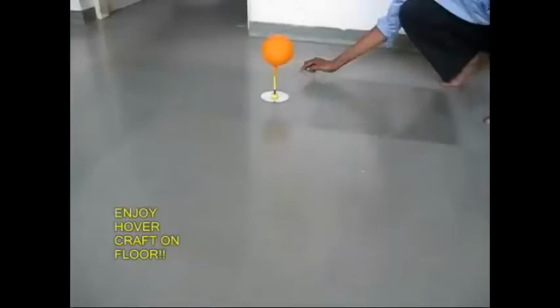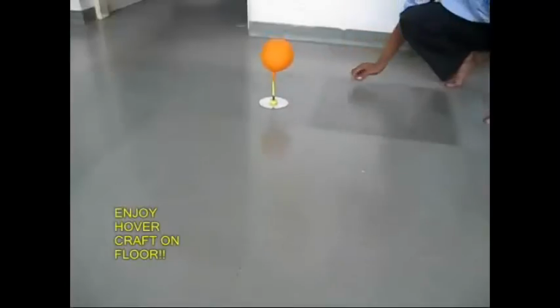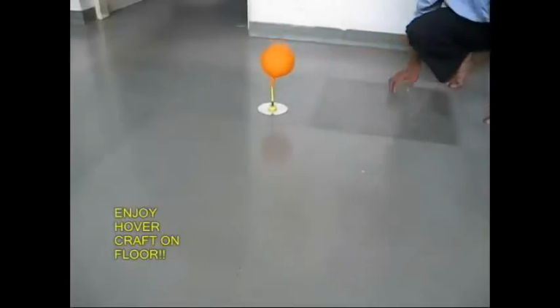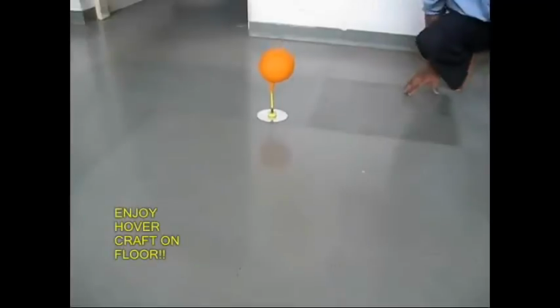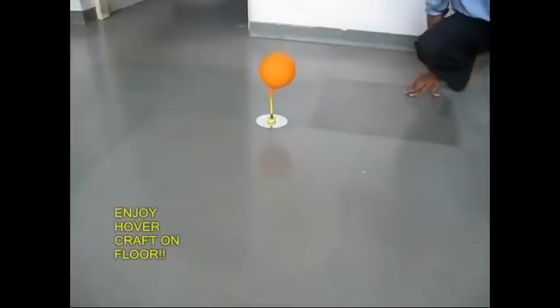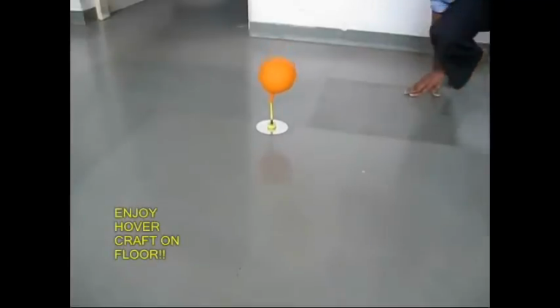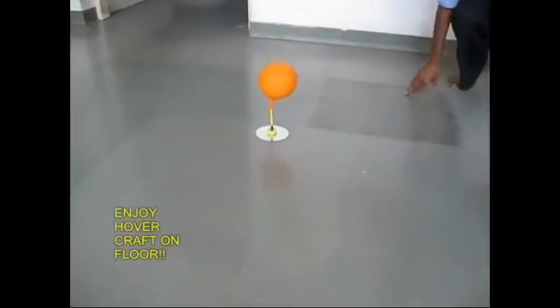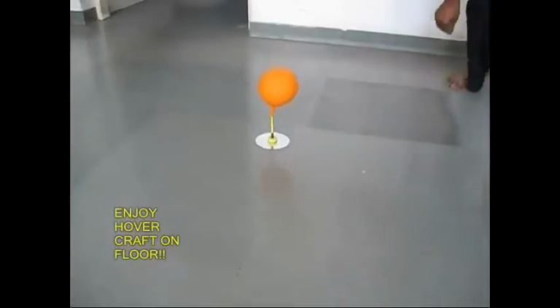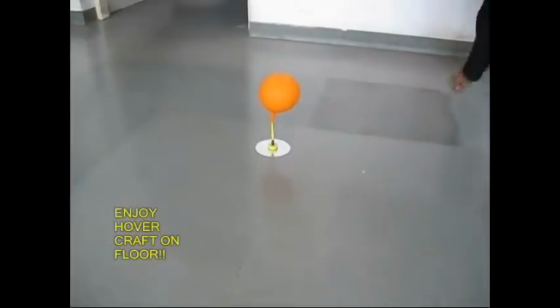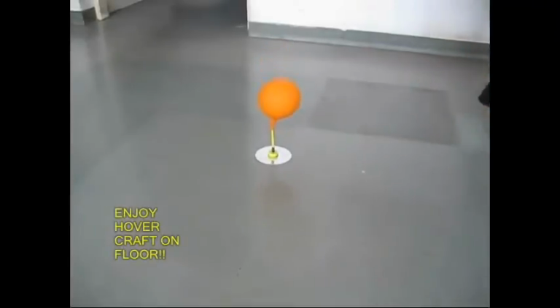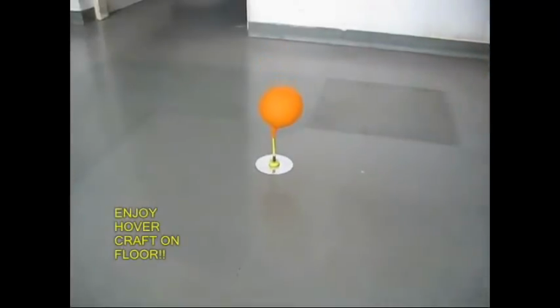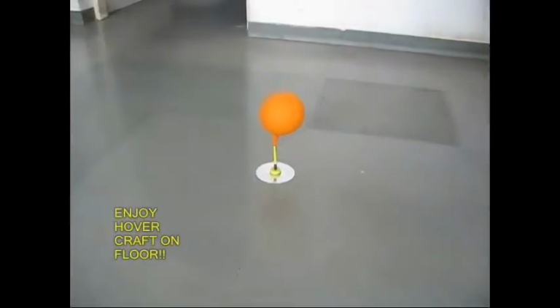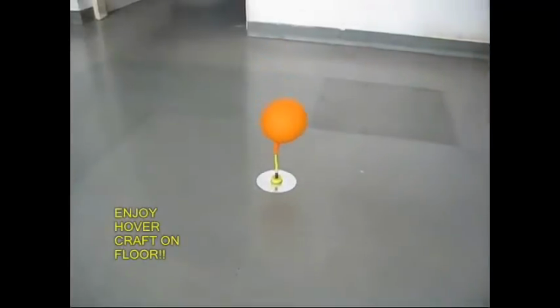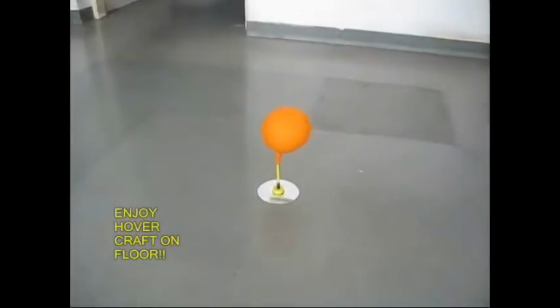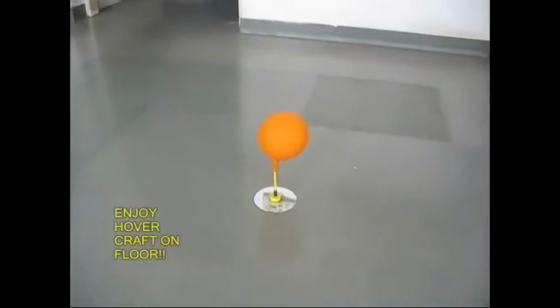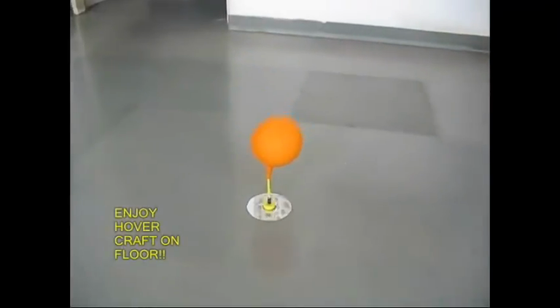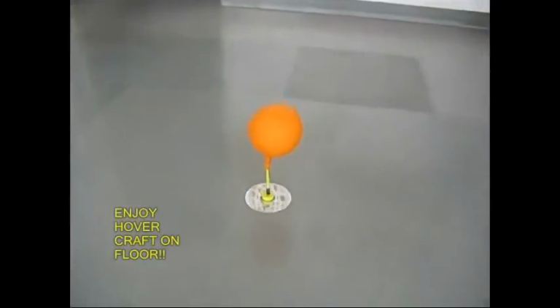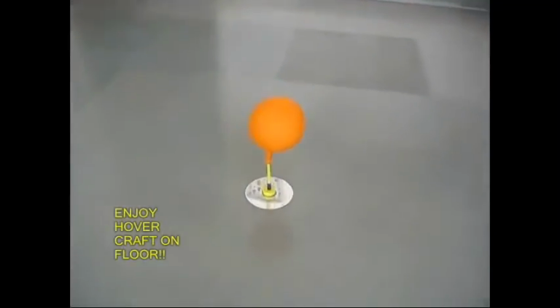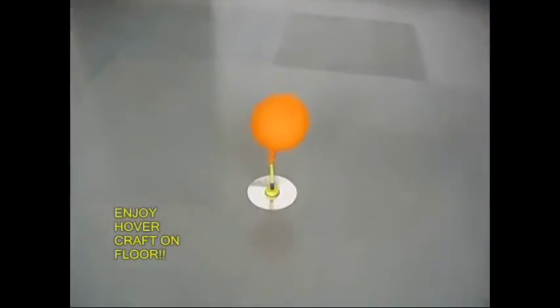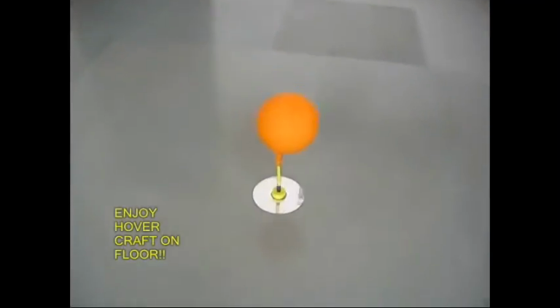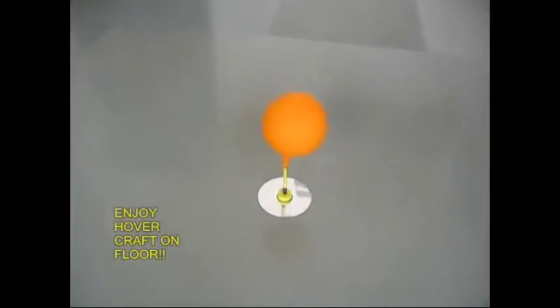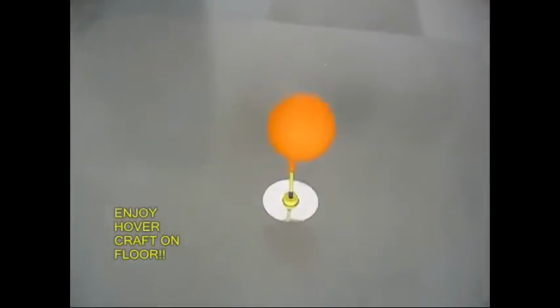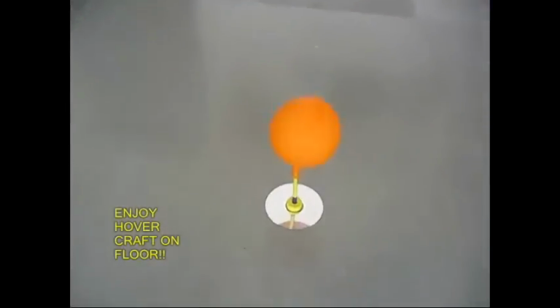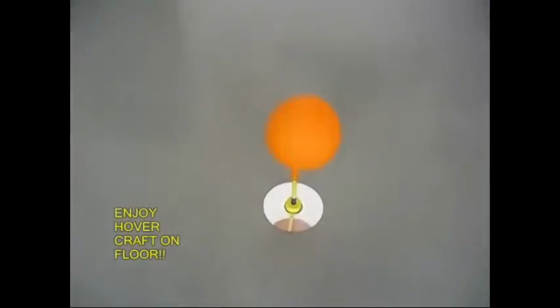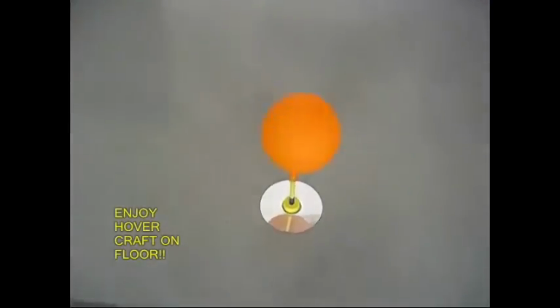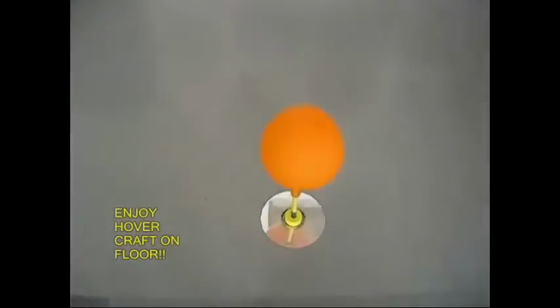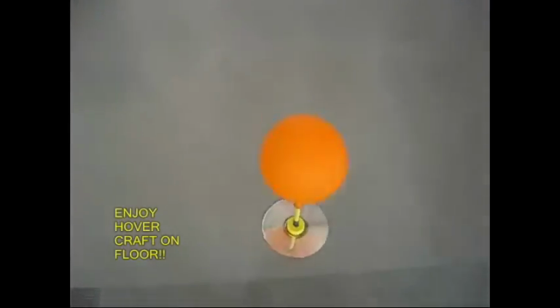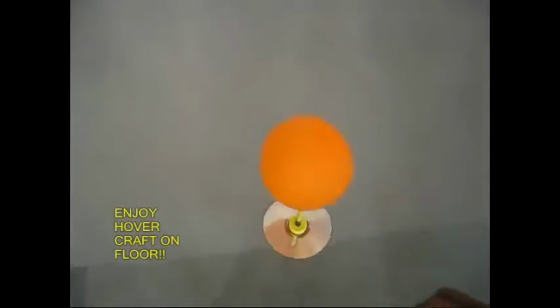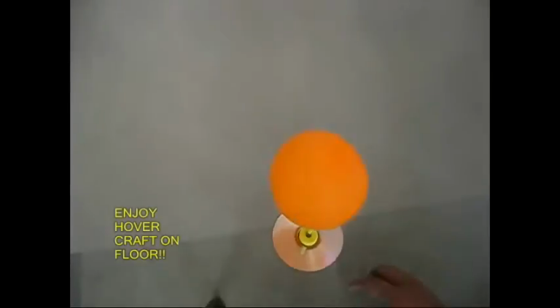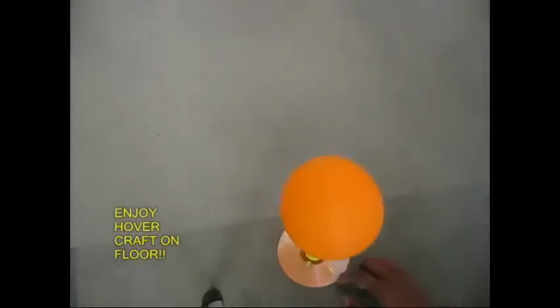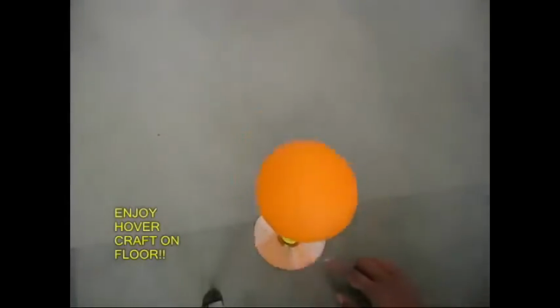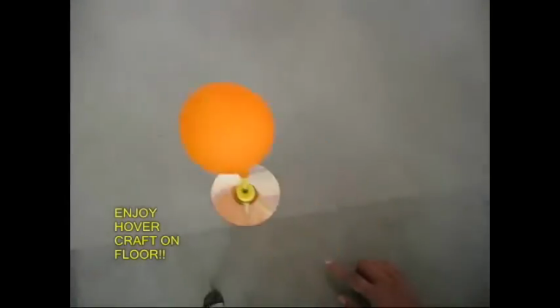This is how the hovercraft works. Whichever direction the balloon's air flows, the hovercraft will glide smoothly in that direction.